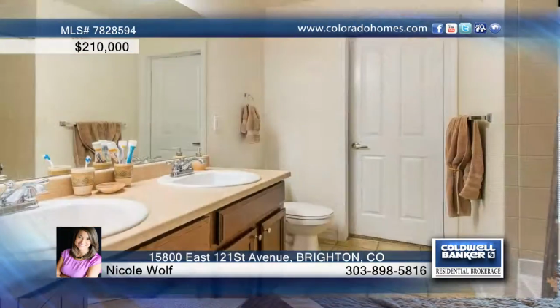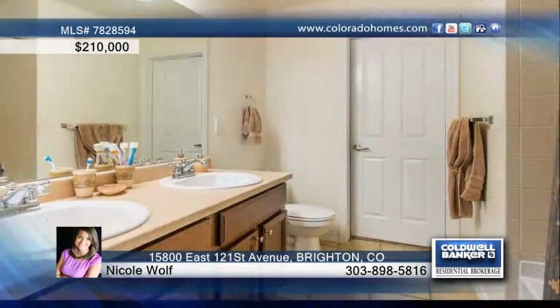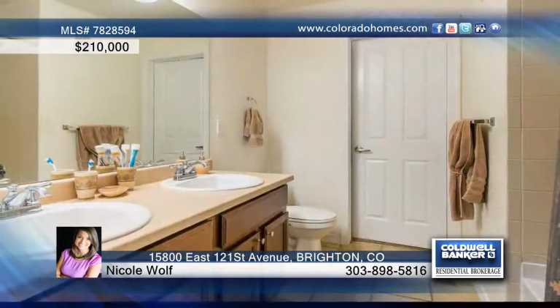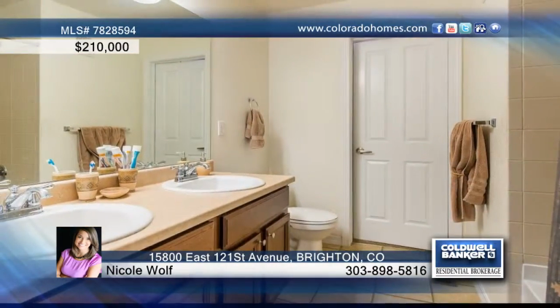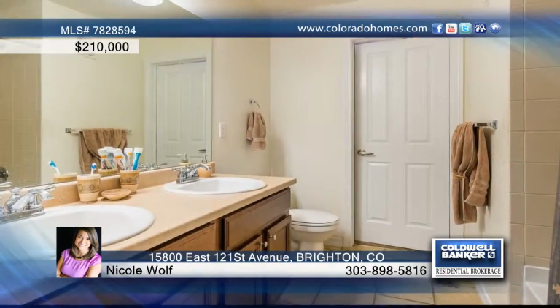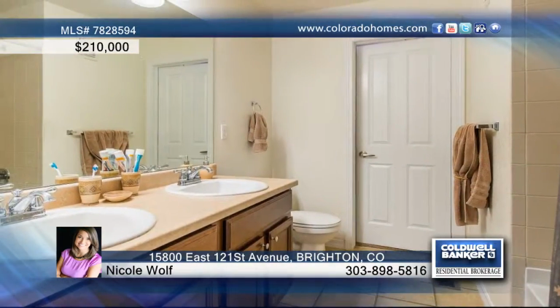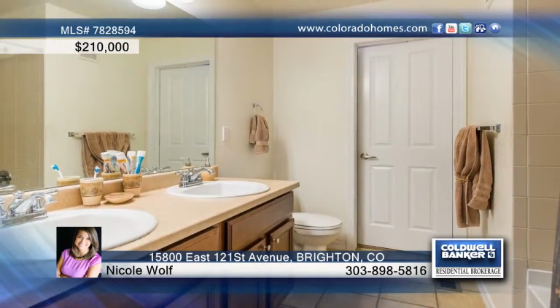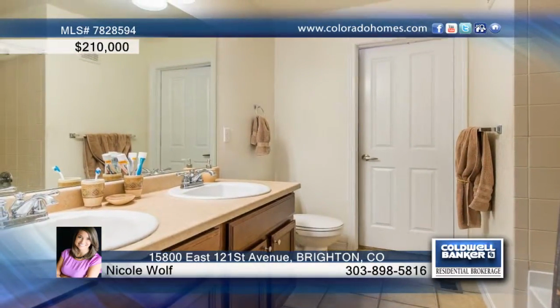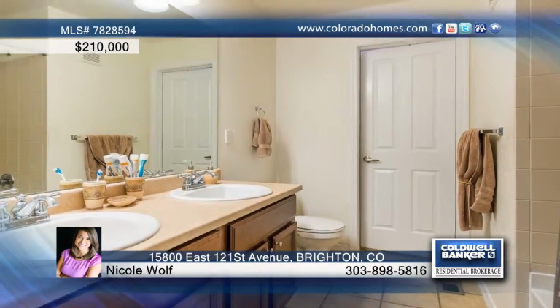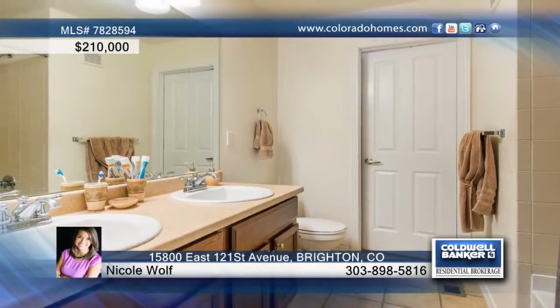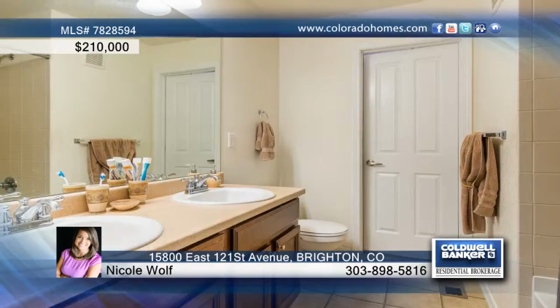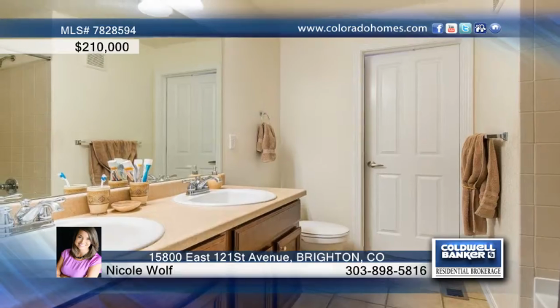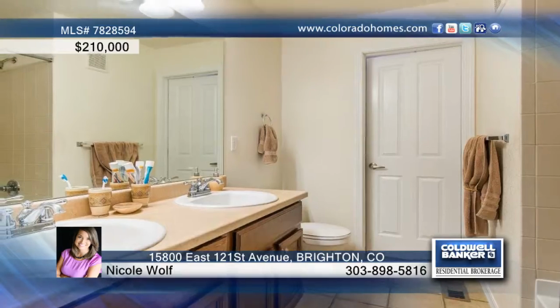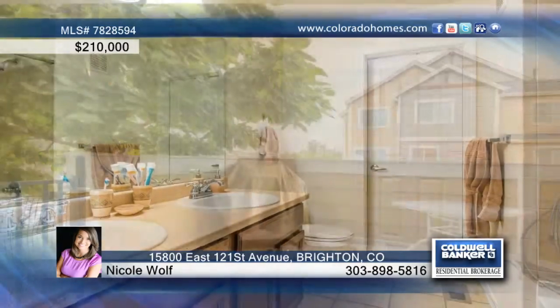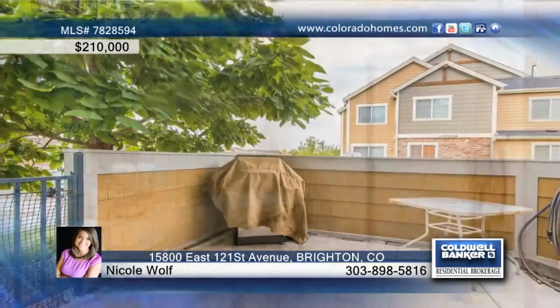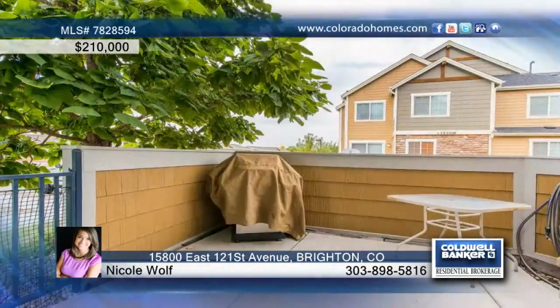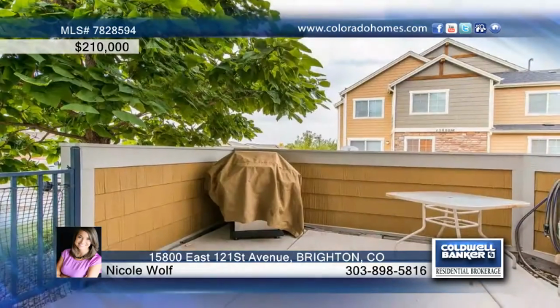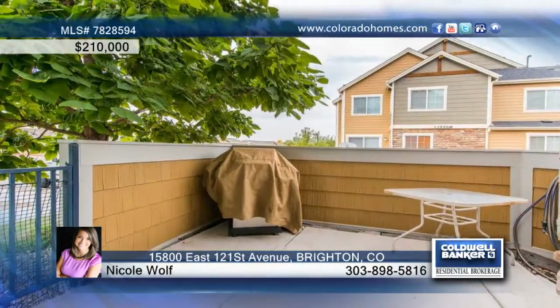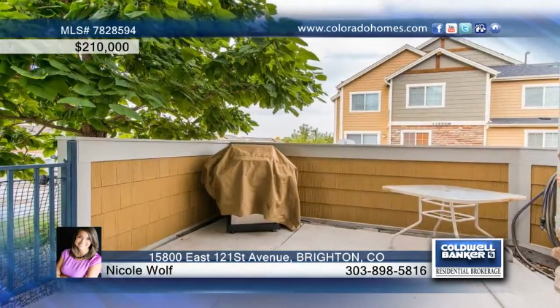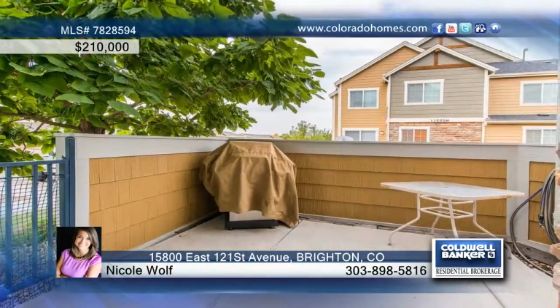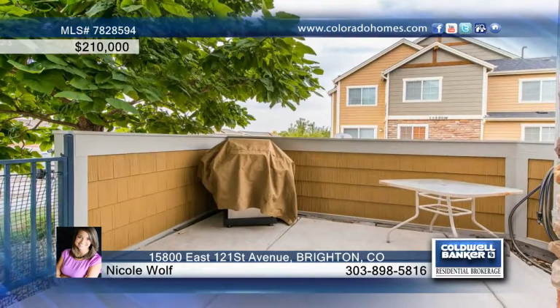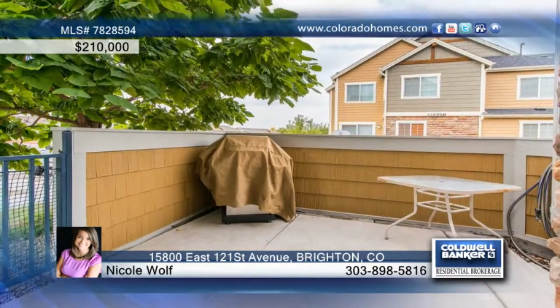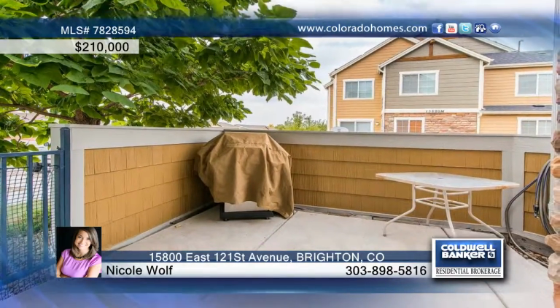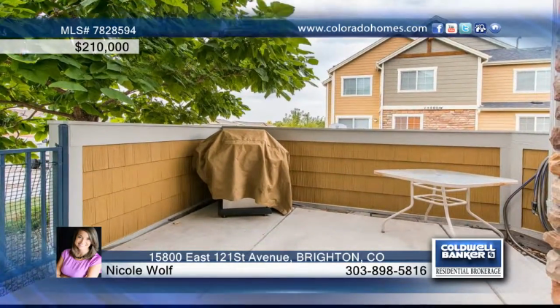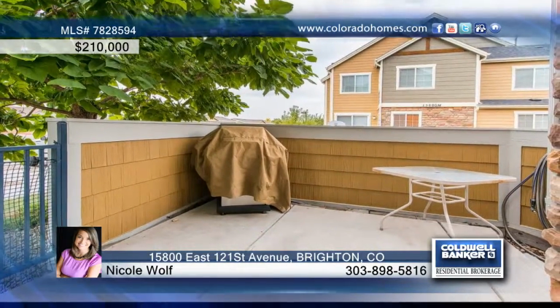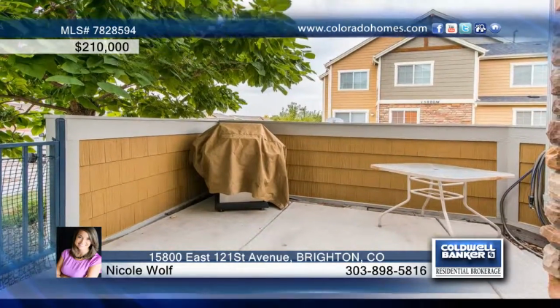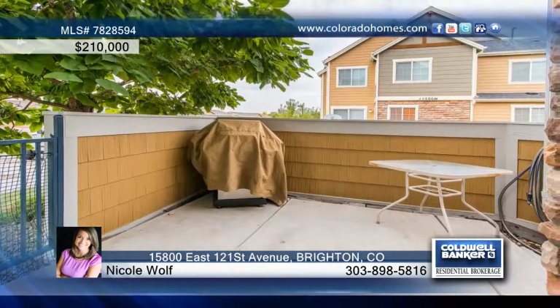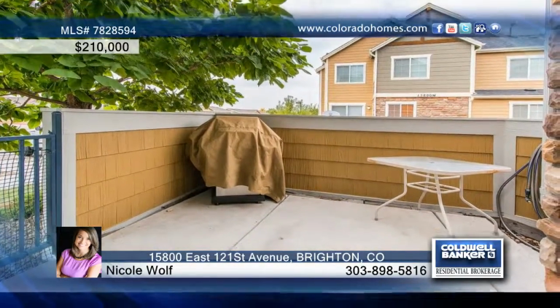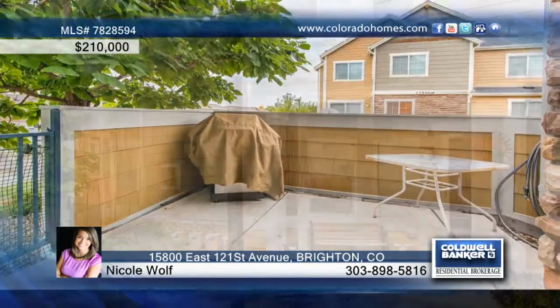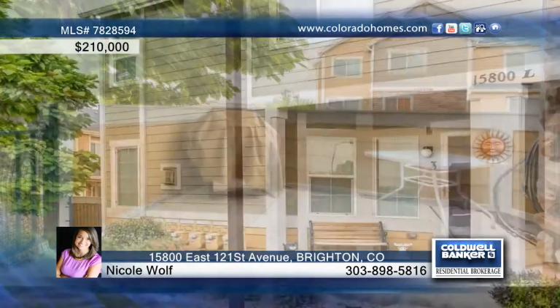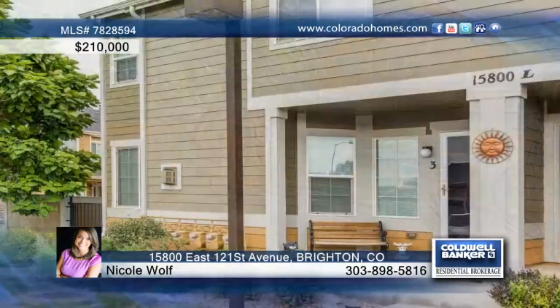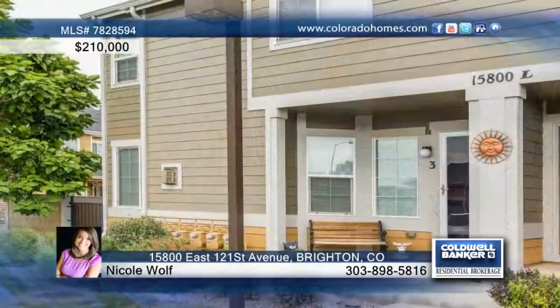Nicole Wolf says this cozy condo will not last long. Call now to find out how to make it yours.